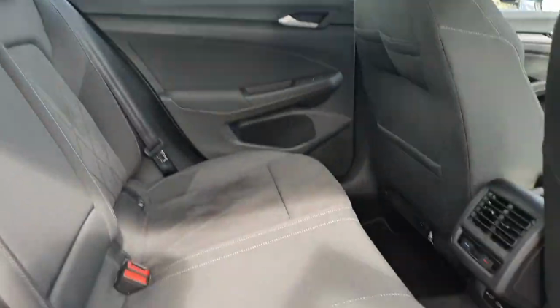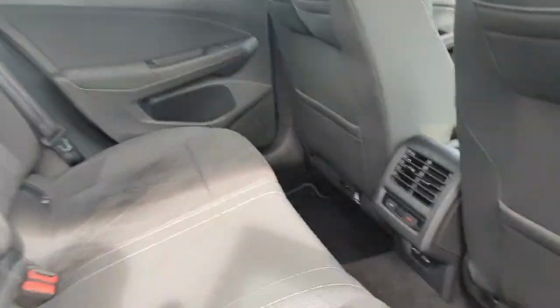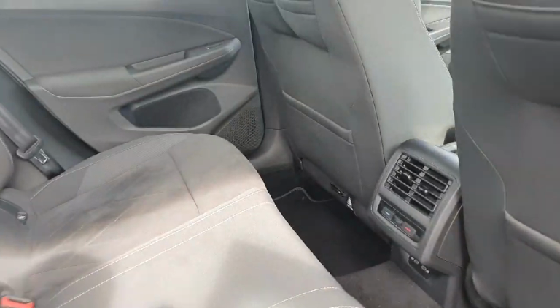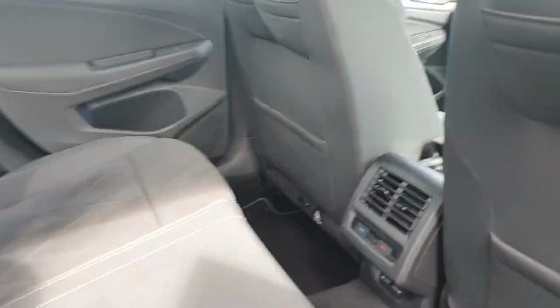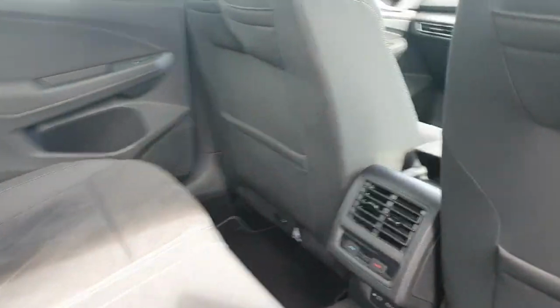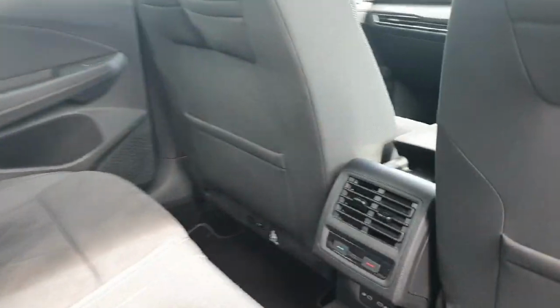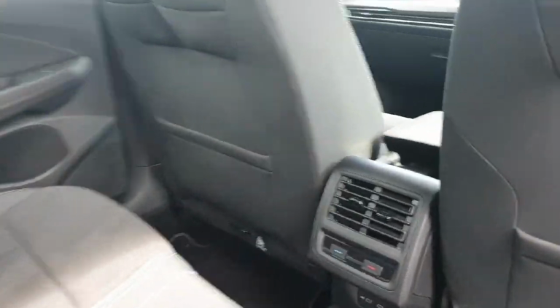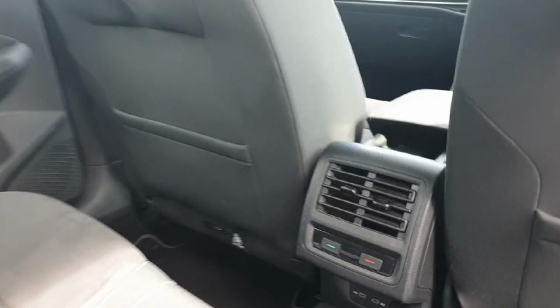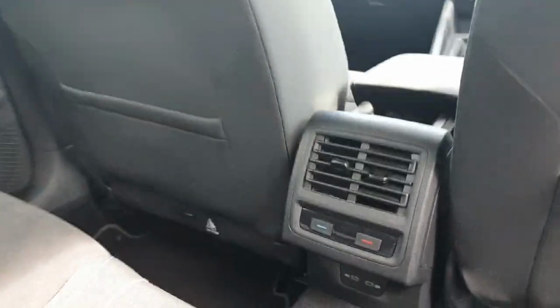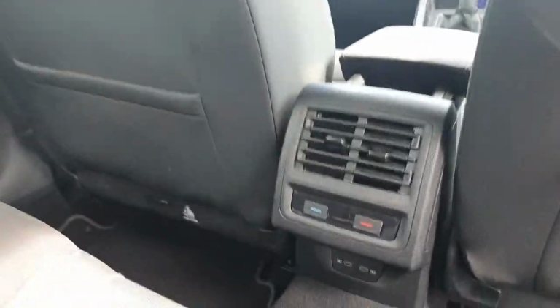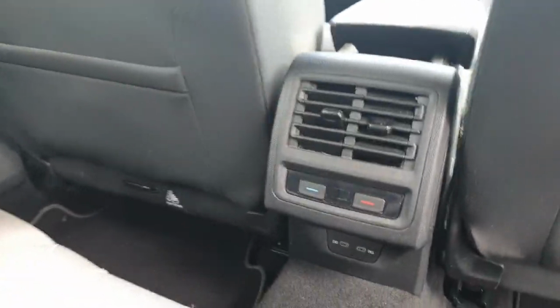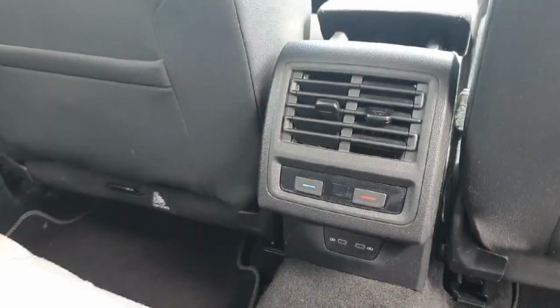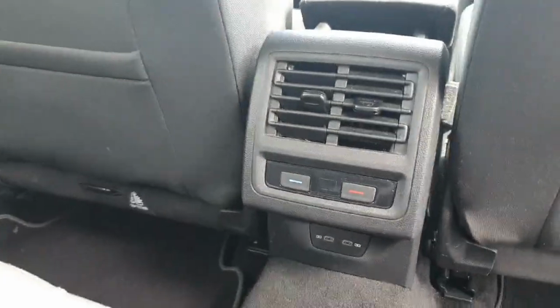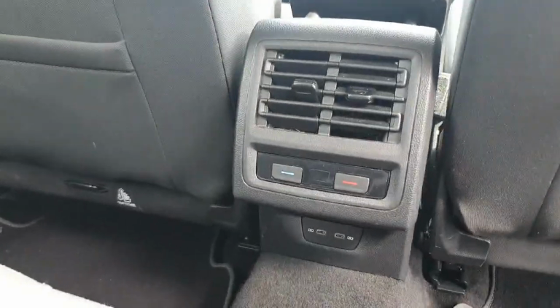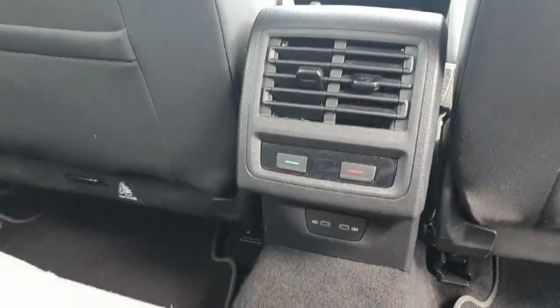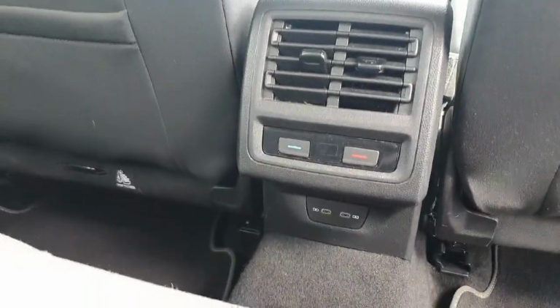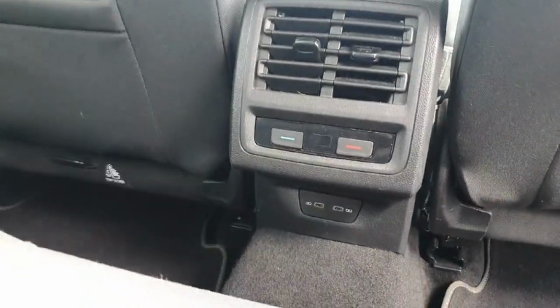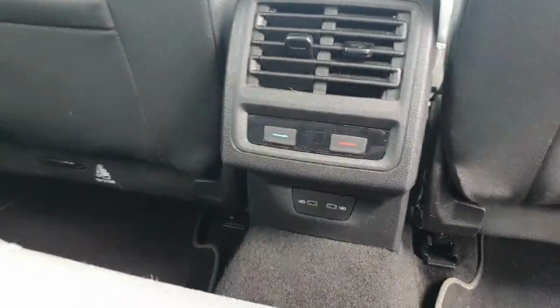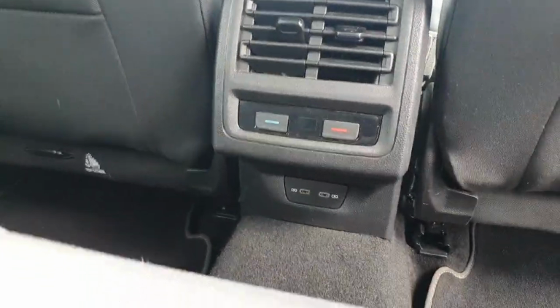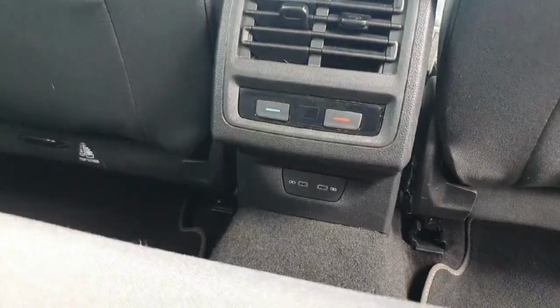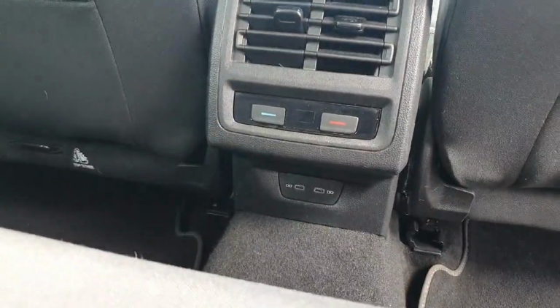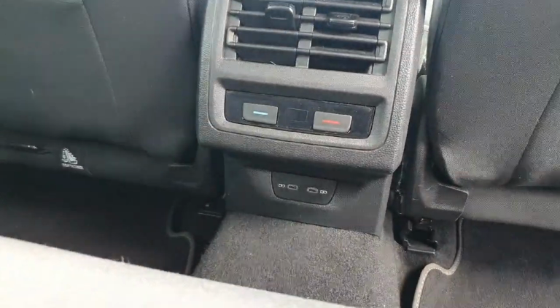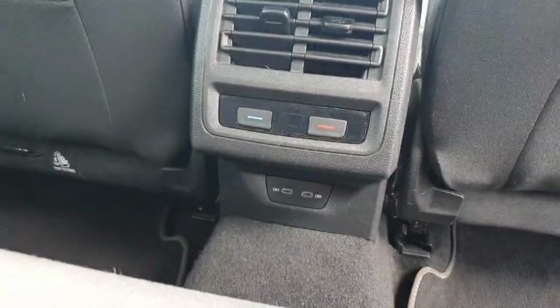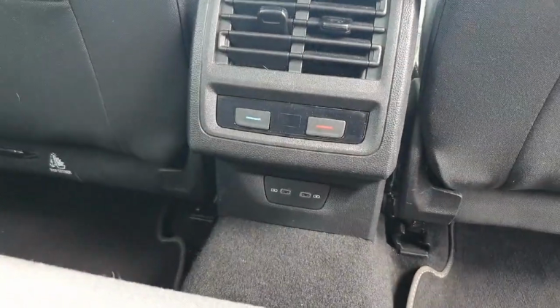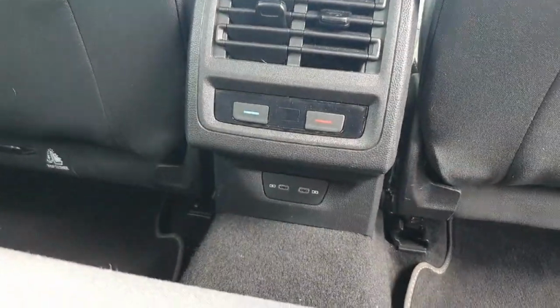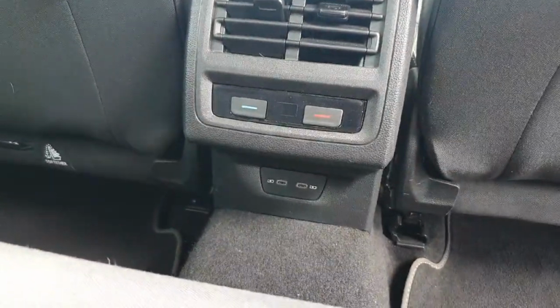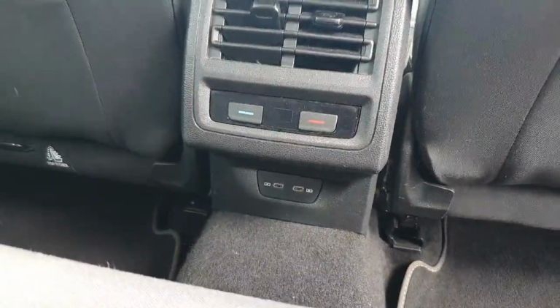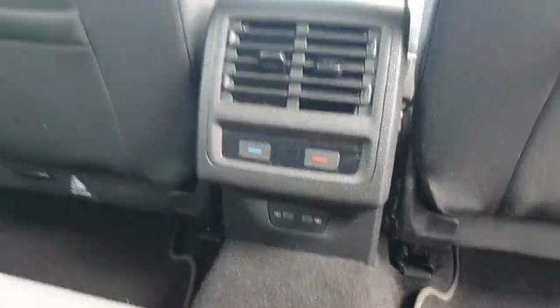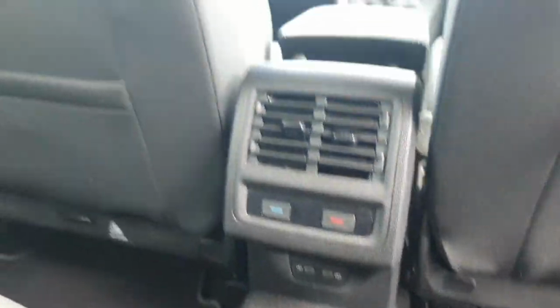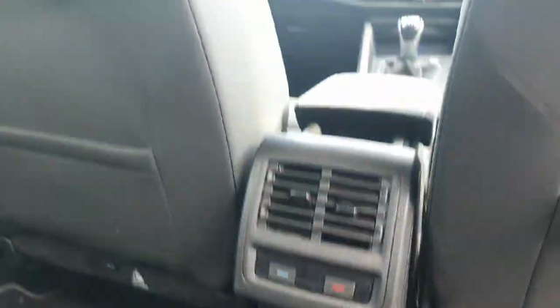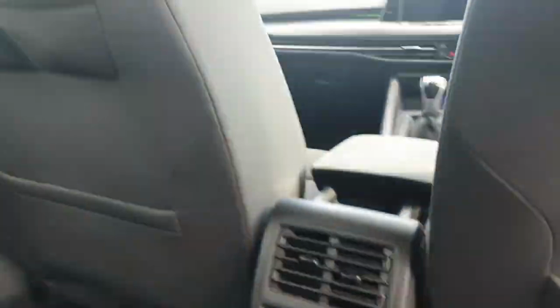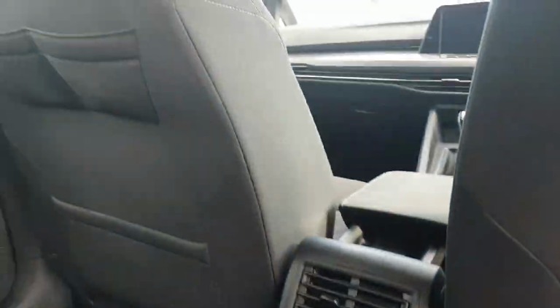In the back then you can see we have our 3-zone climate control with USB-C controls at the bottom as well.